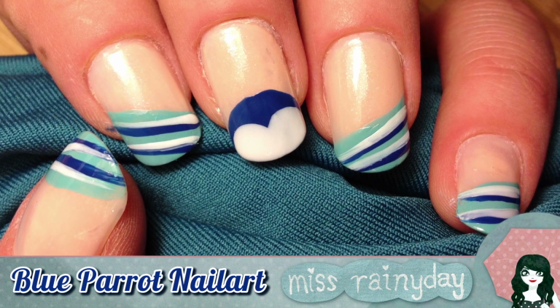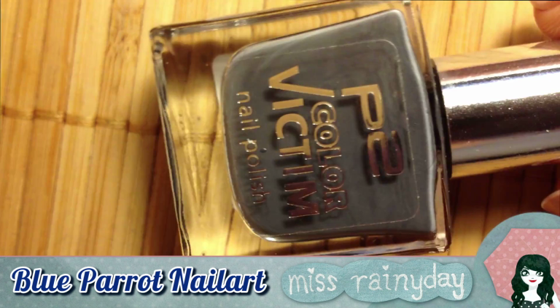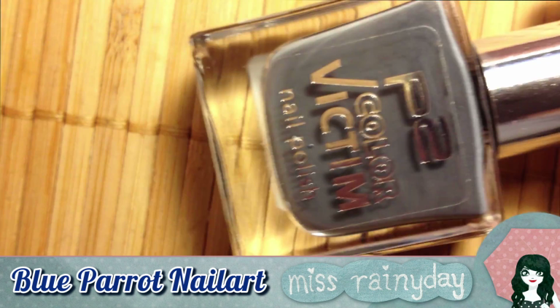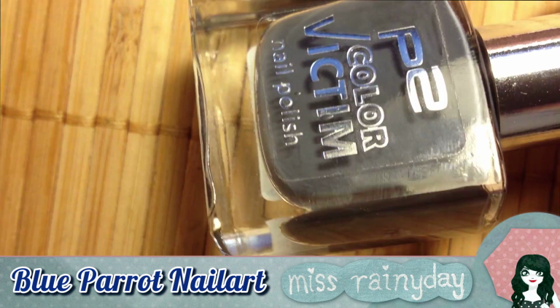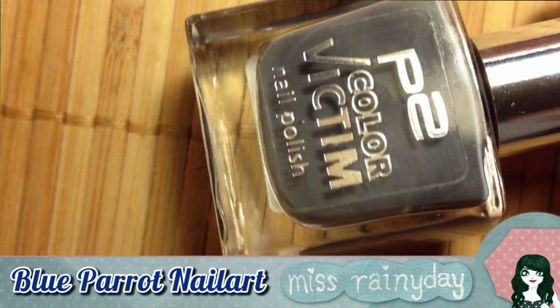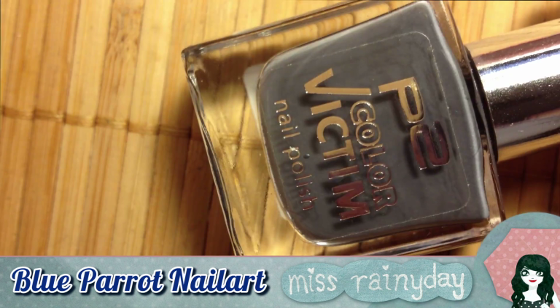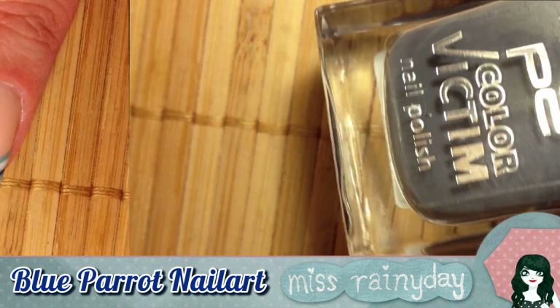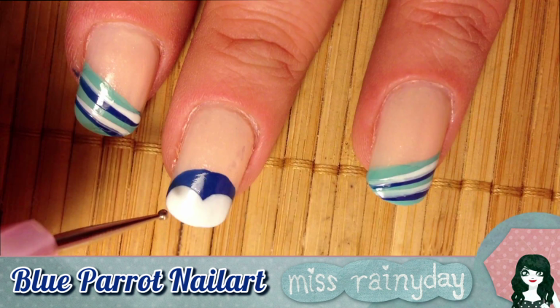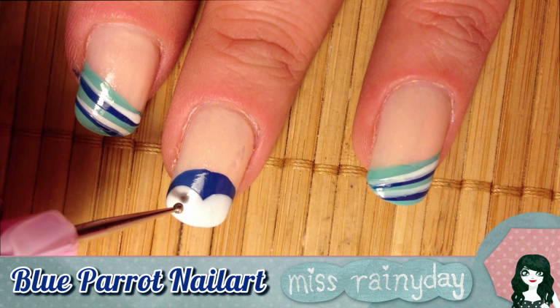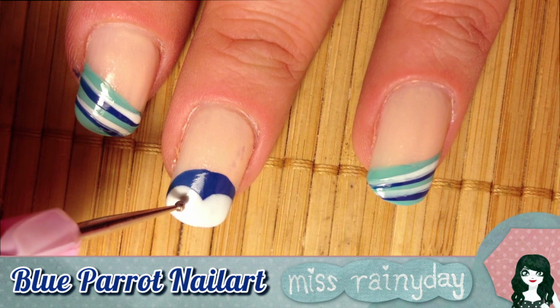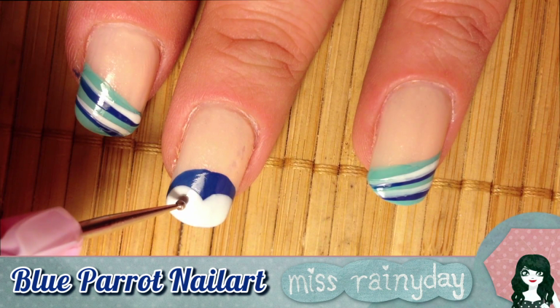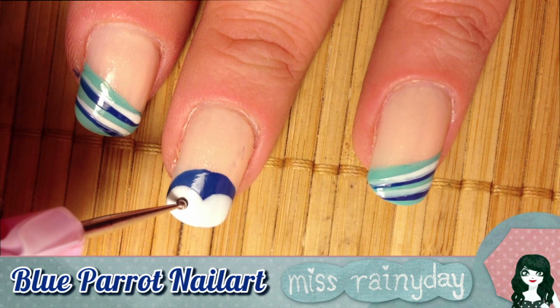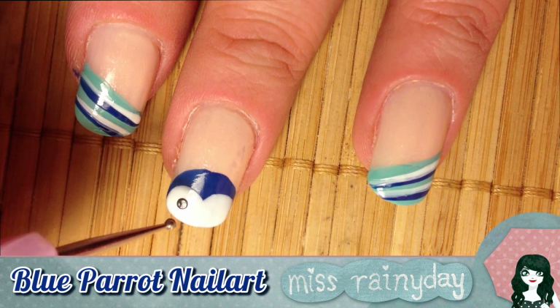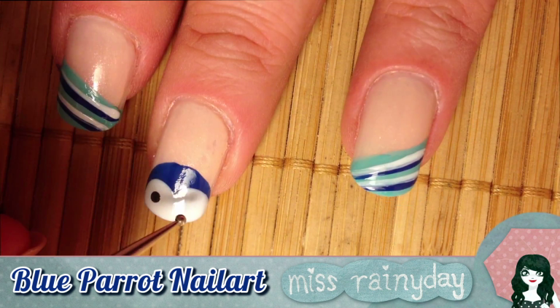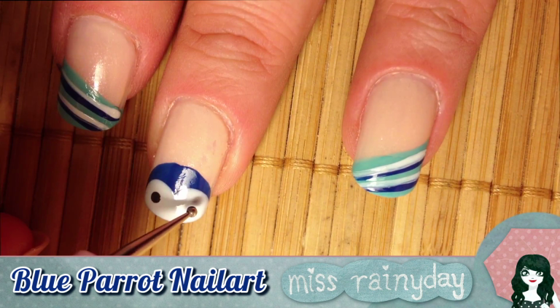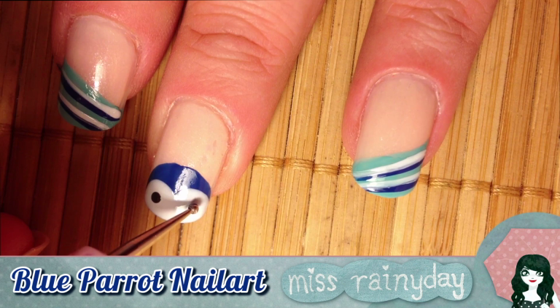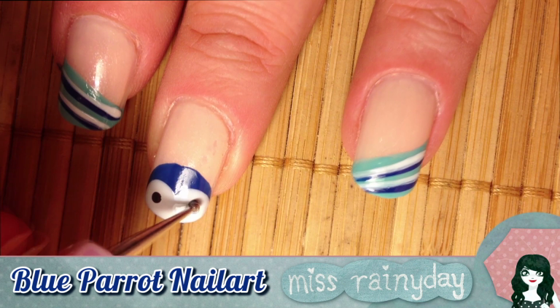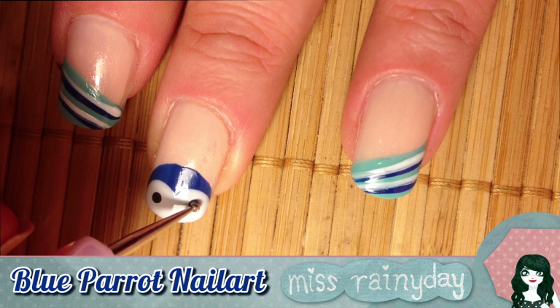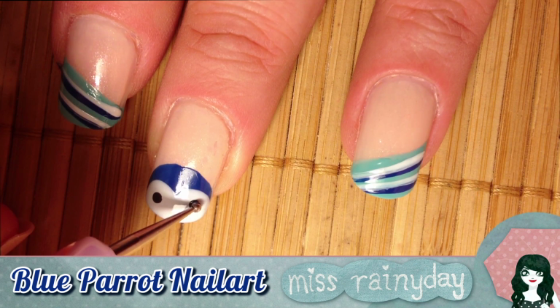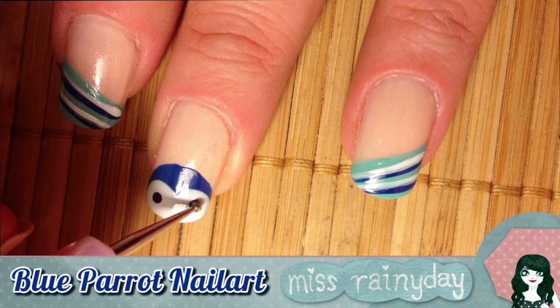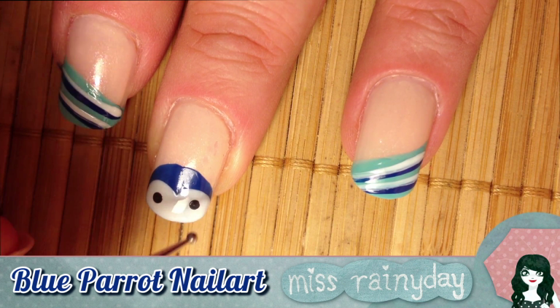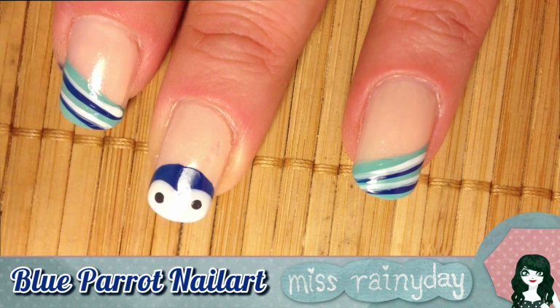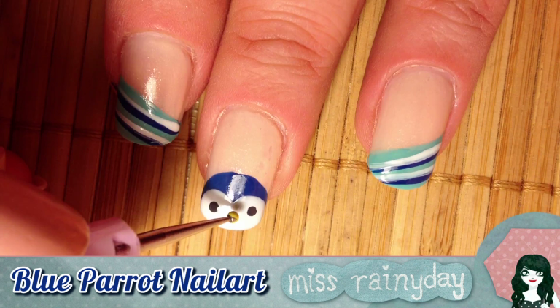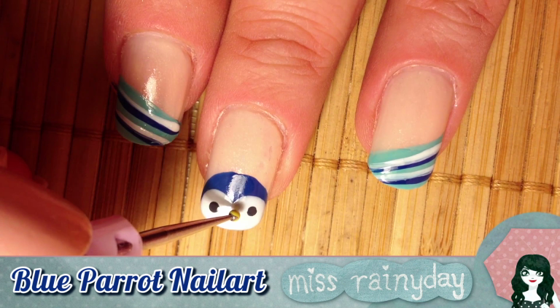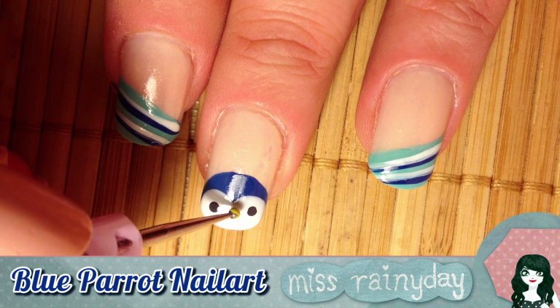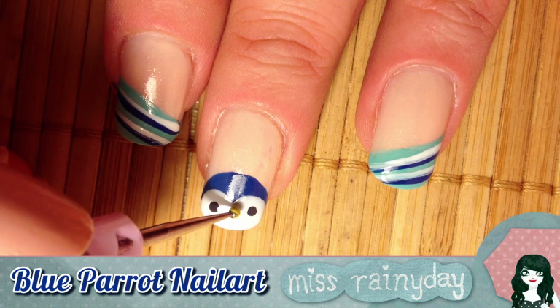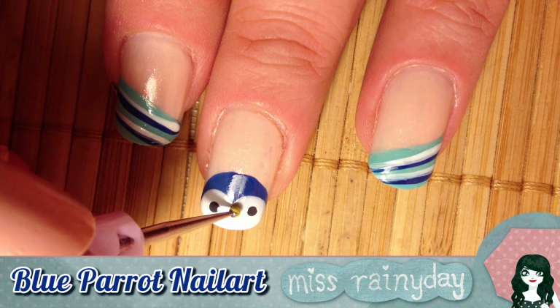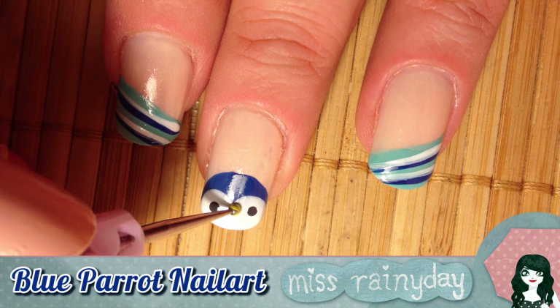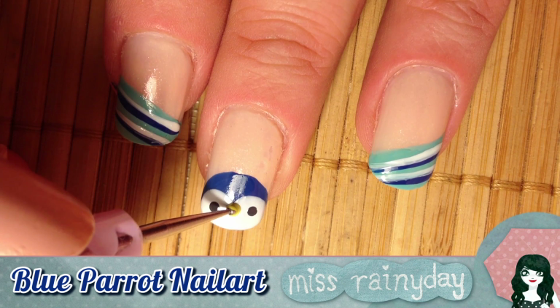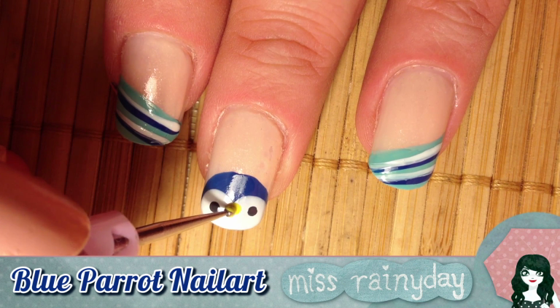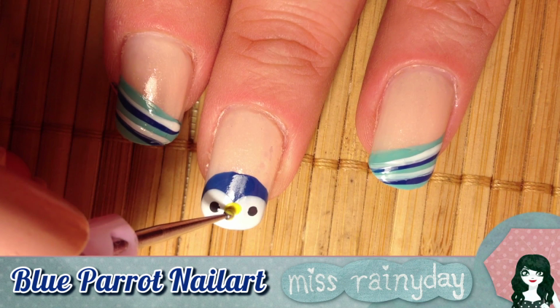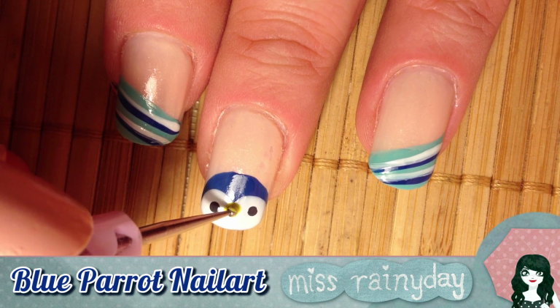Take the dark red polish and dot on the eyes. Then draw the beak of the parrot by carefully dotting and dragging to the tip.